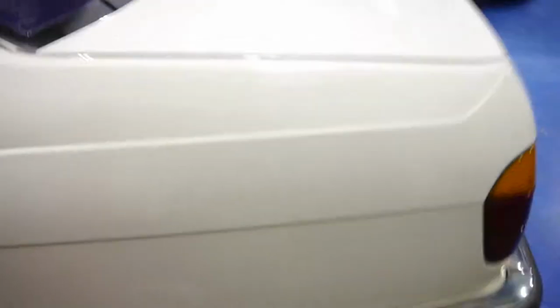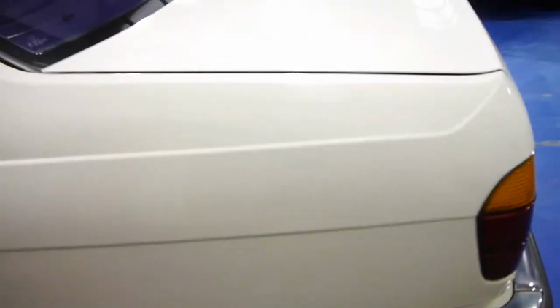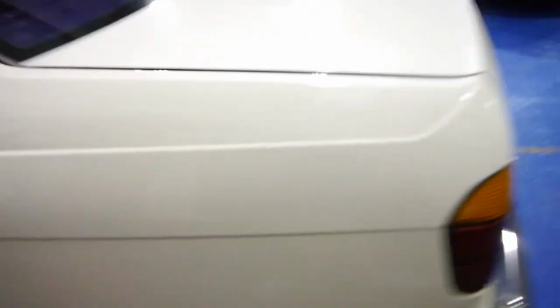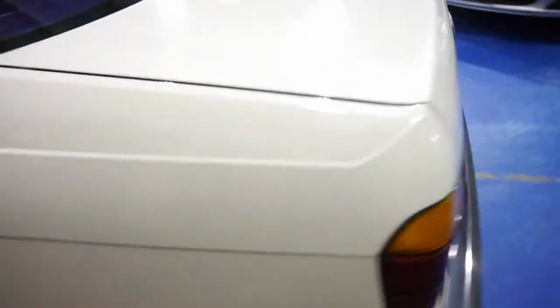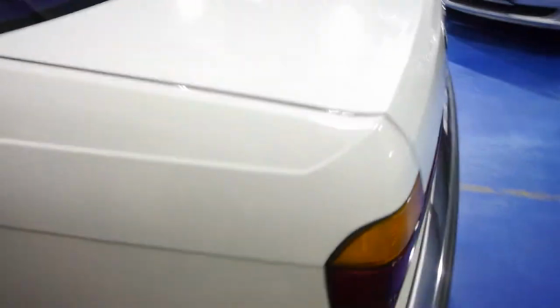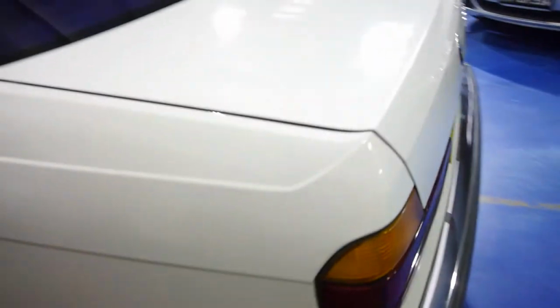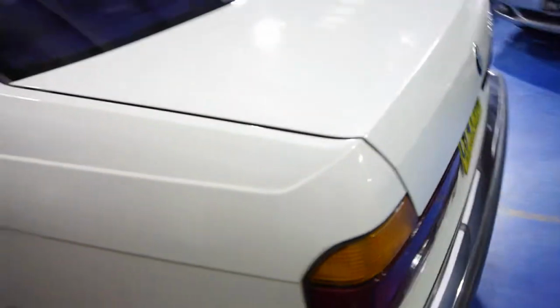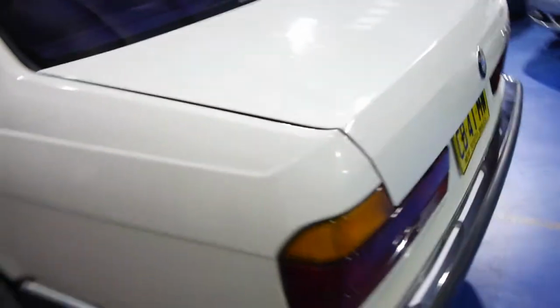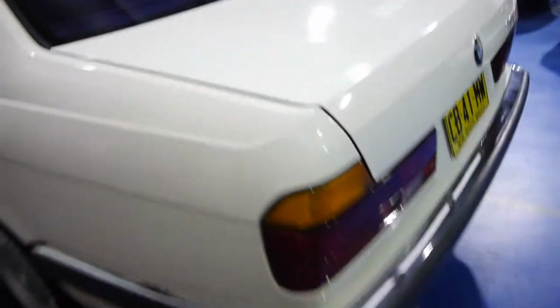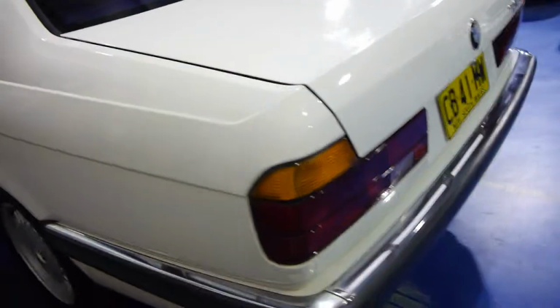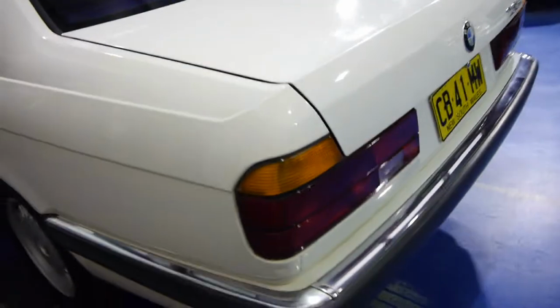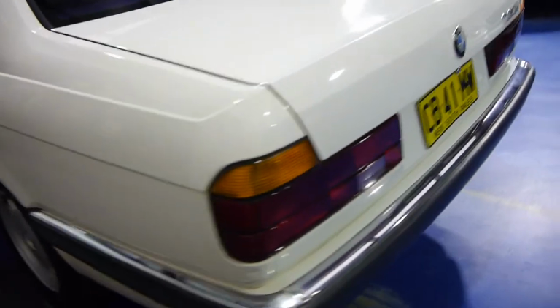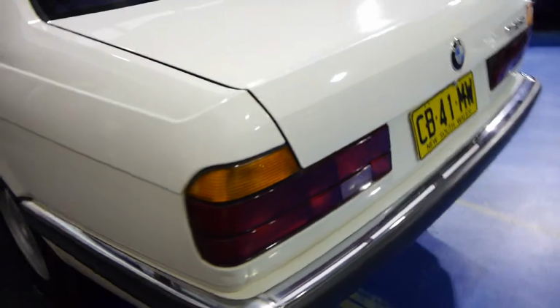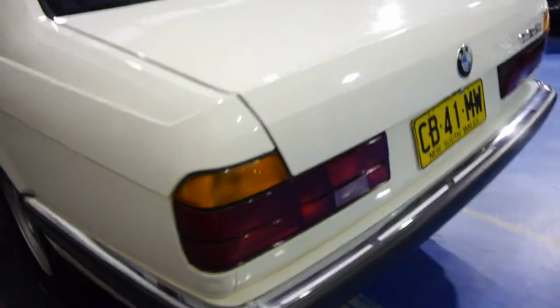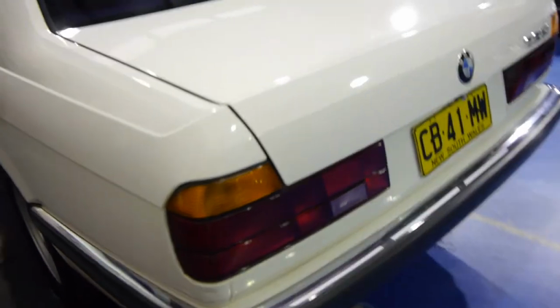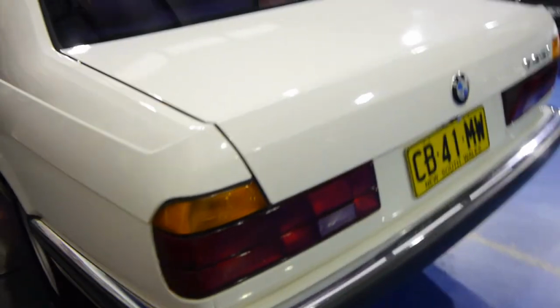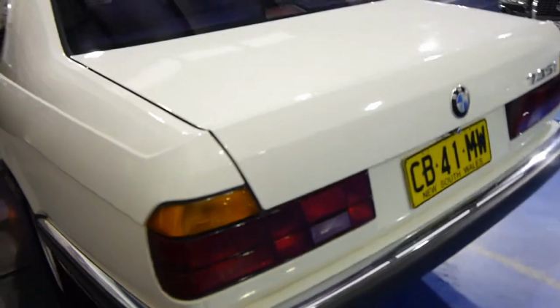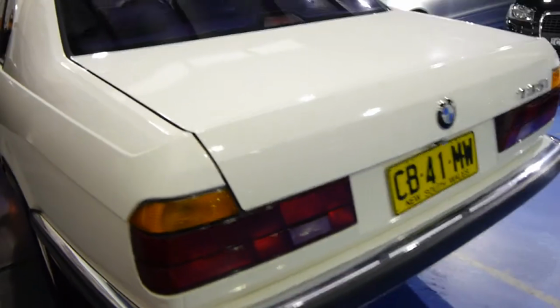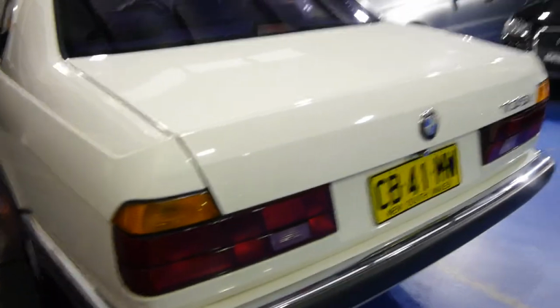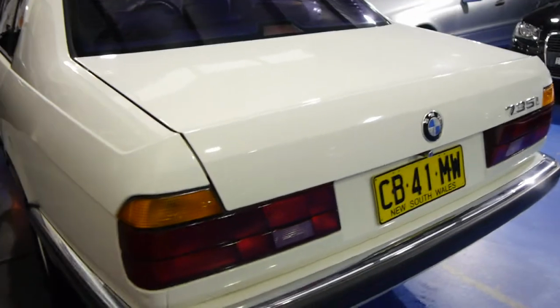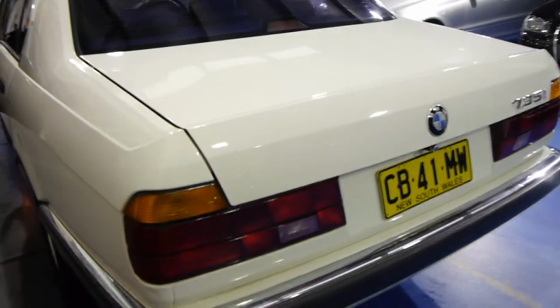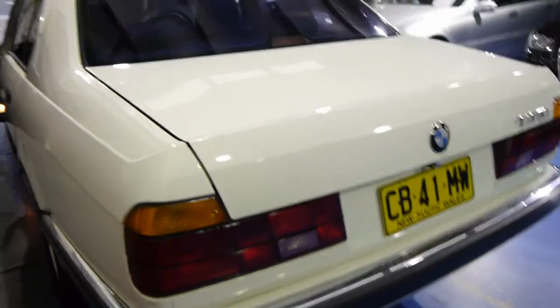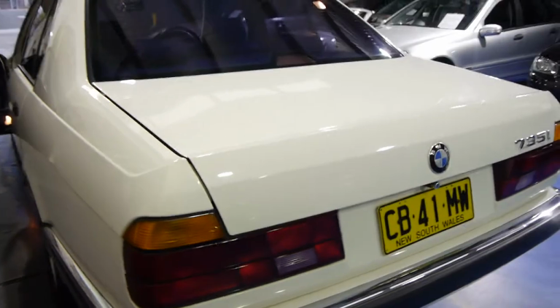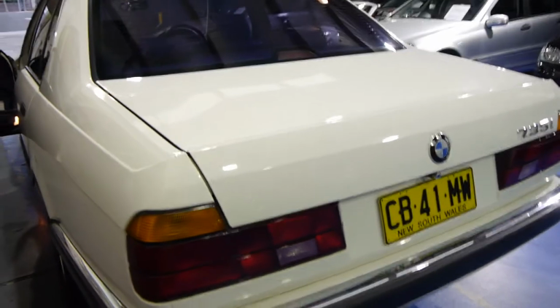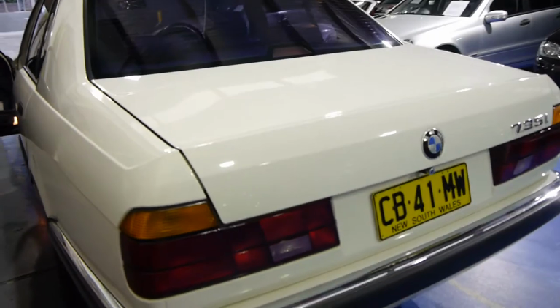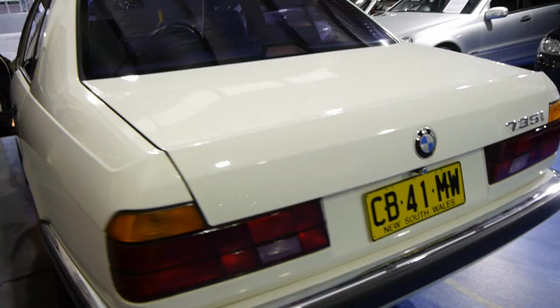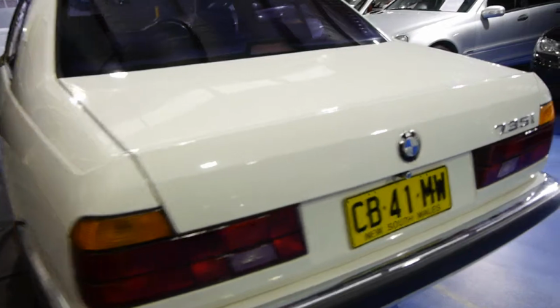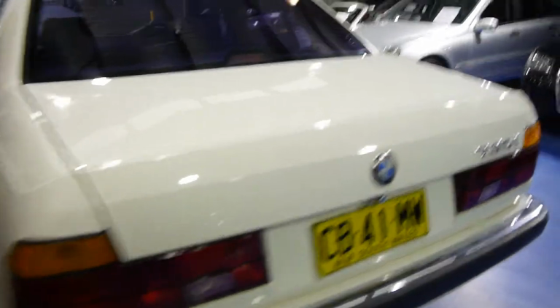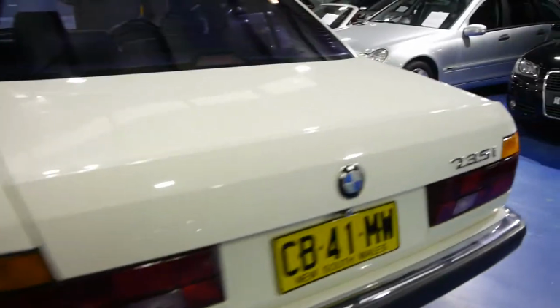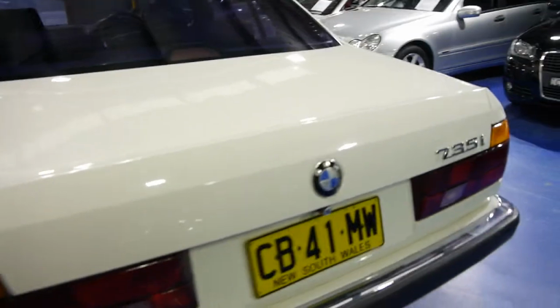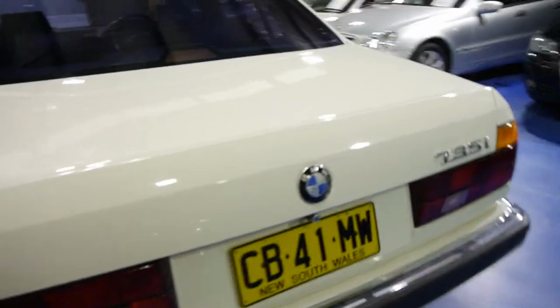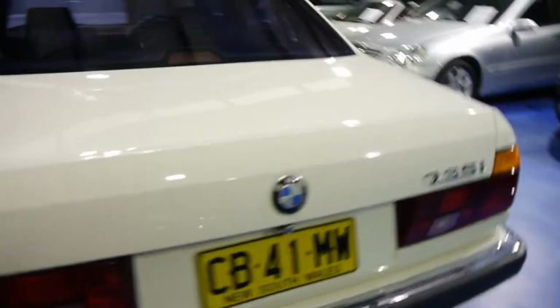I remember when these cars came out, they were about $180,000 new and, to be perfectly honest, it is stunning.